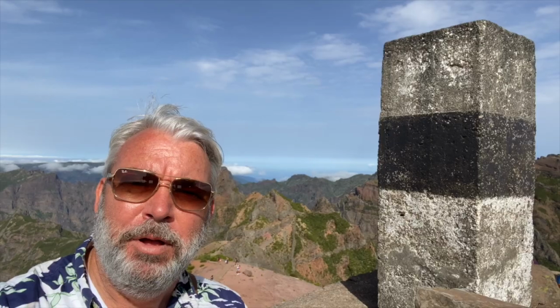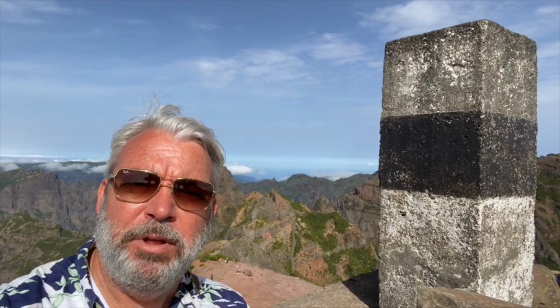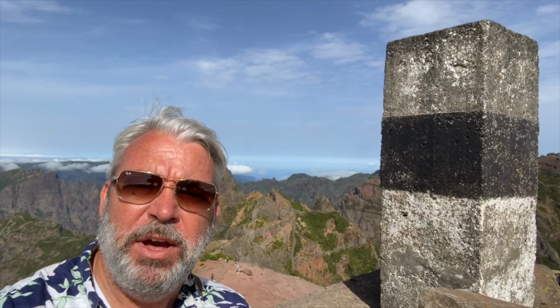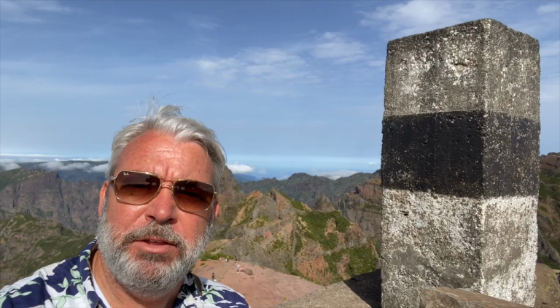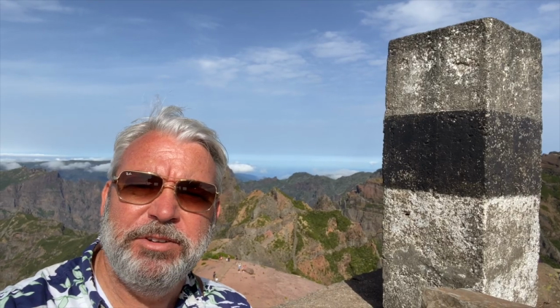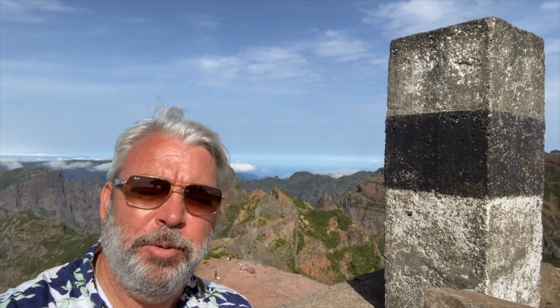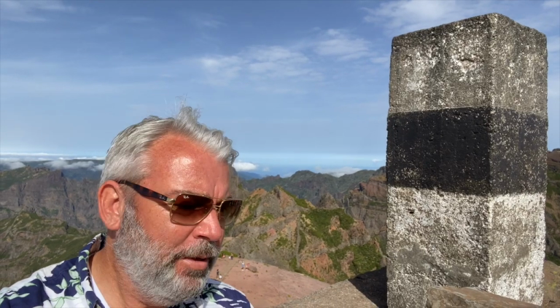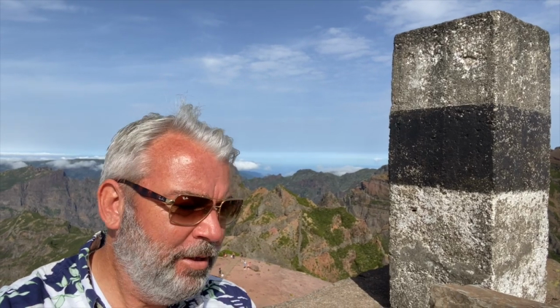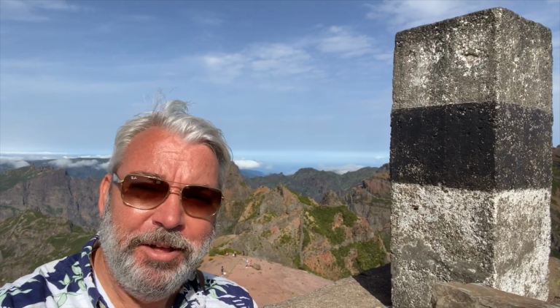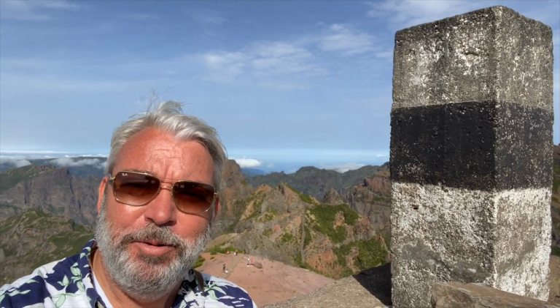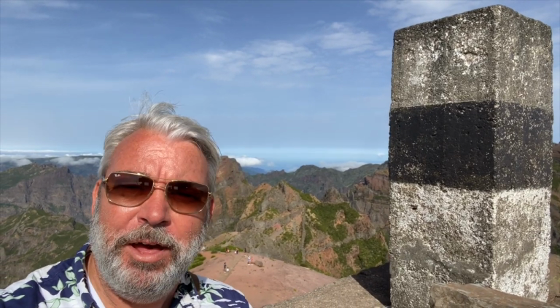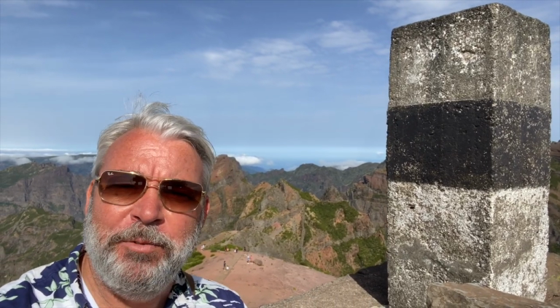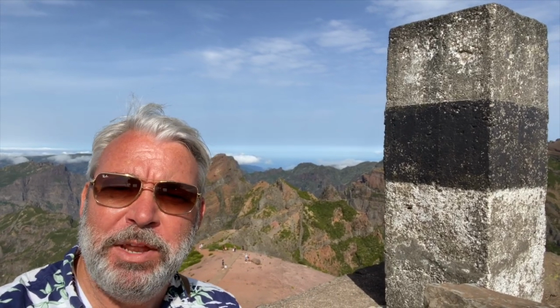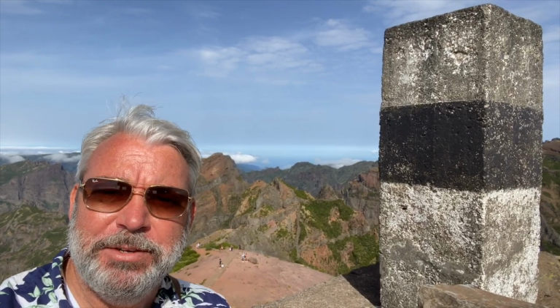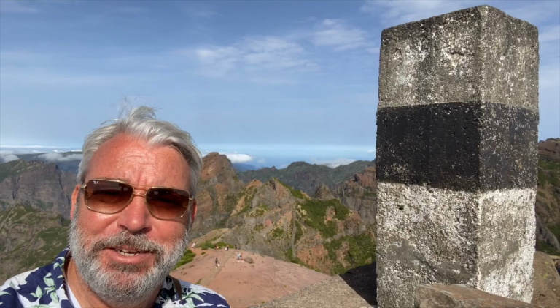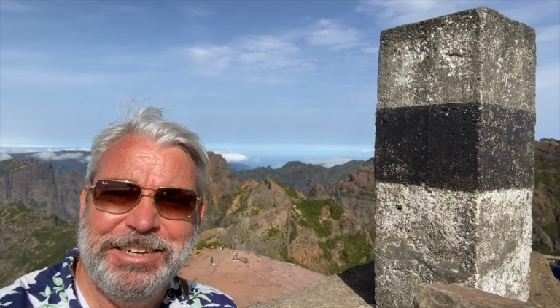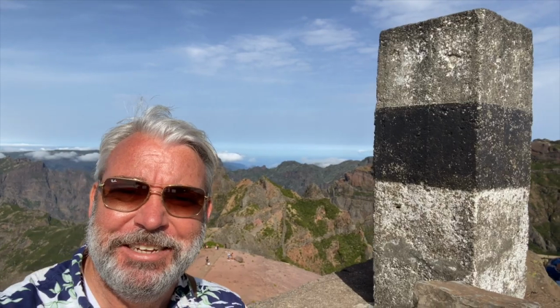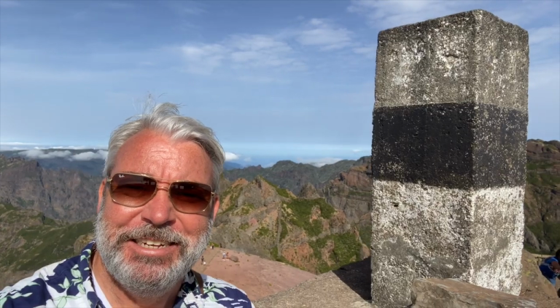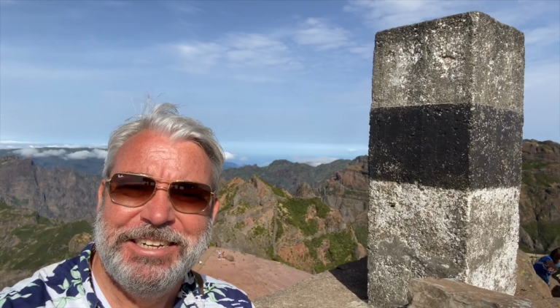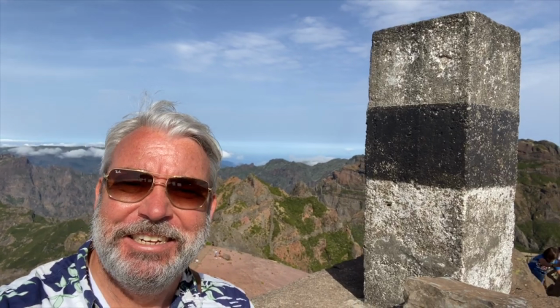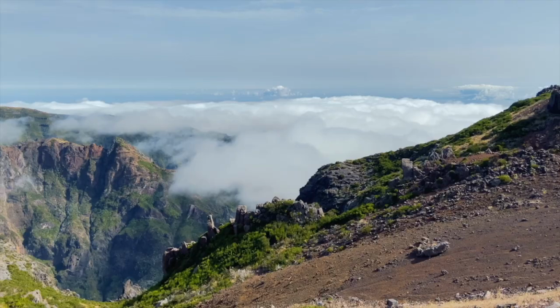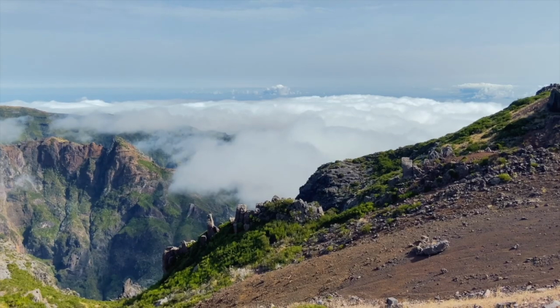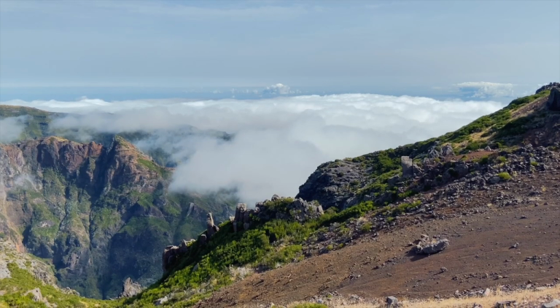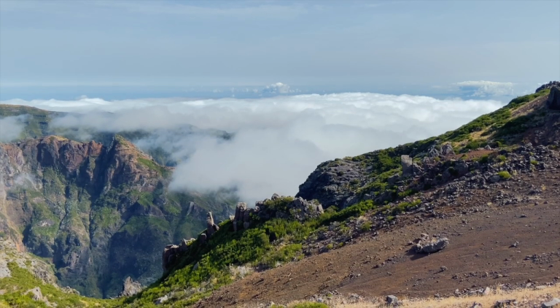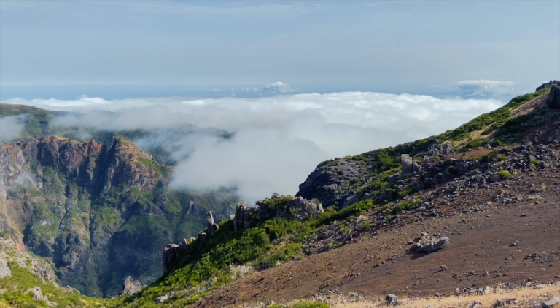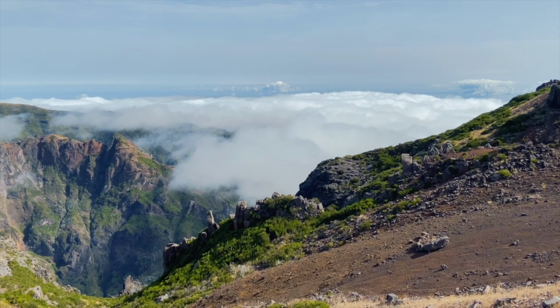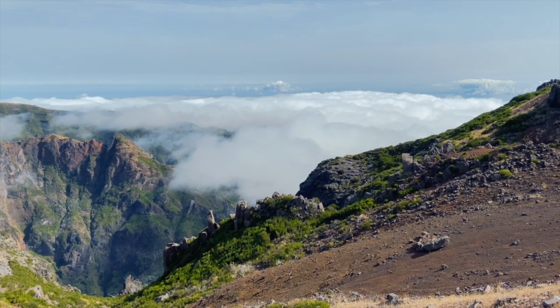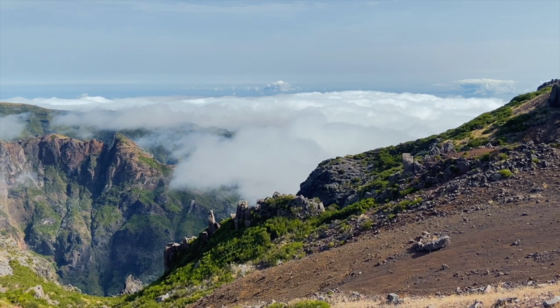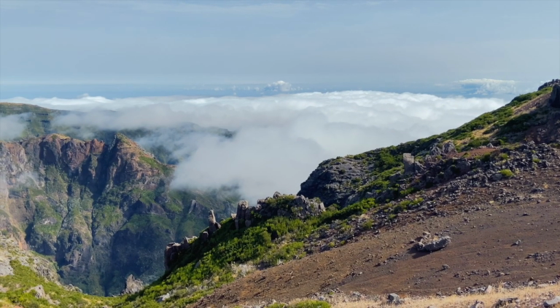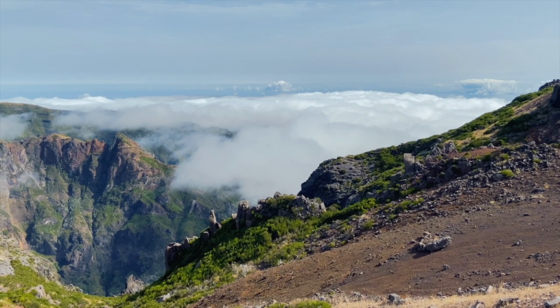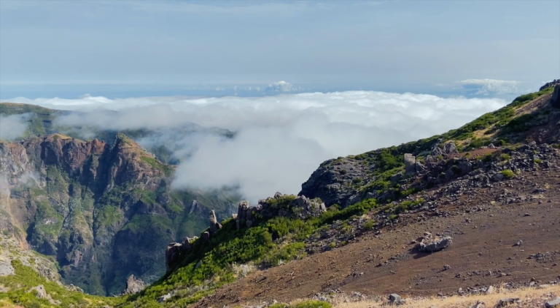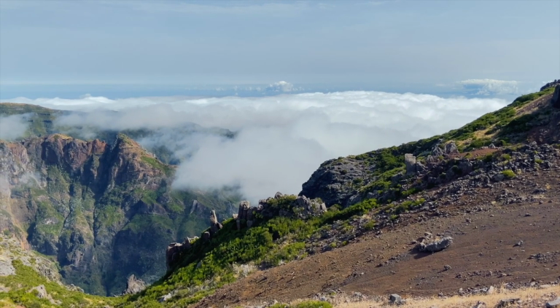I've made it to the very top with the help of a minibus. You can see the cloud coming down the valley really slowly.